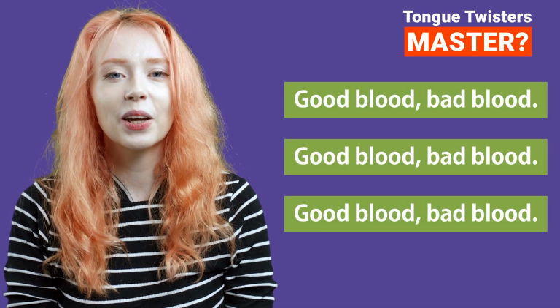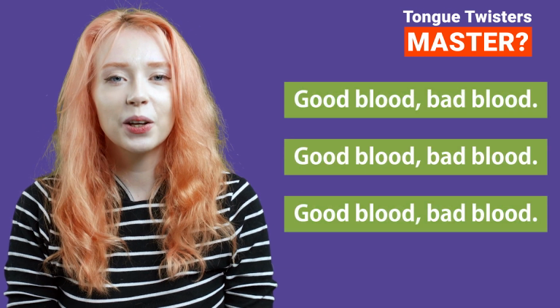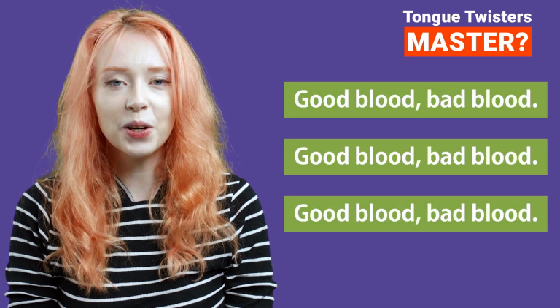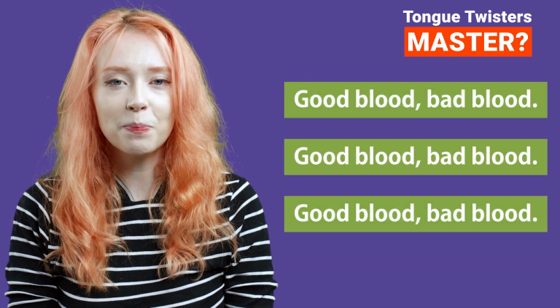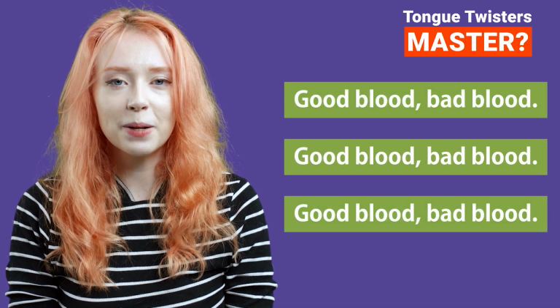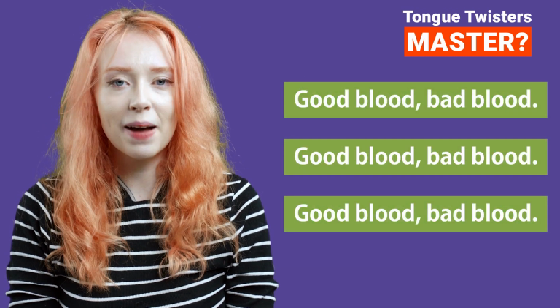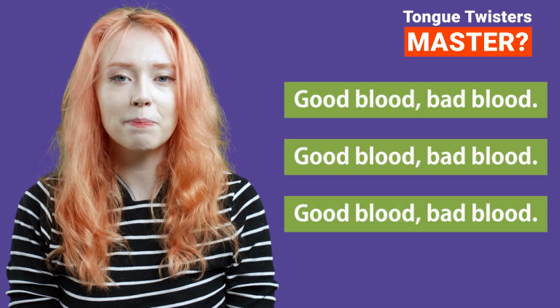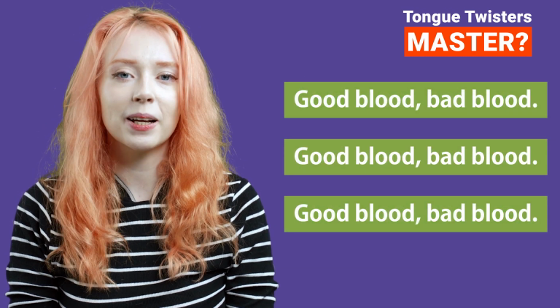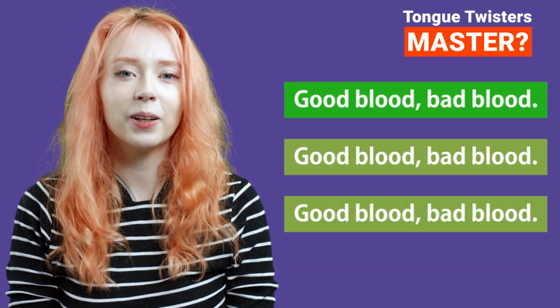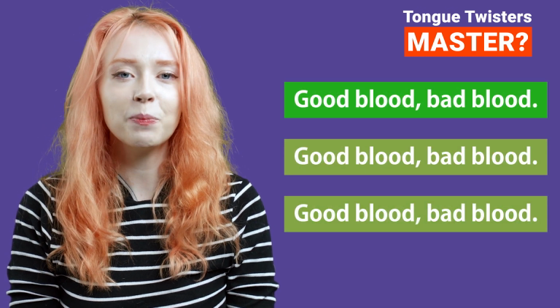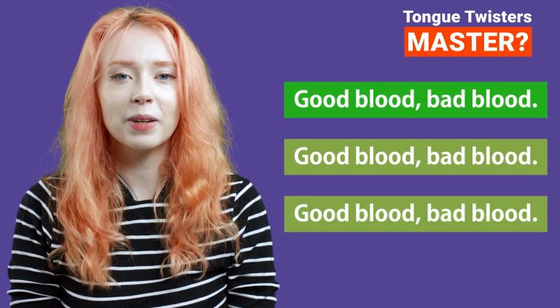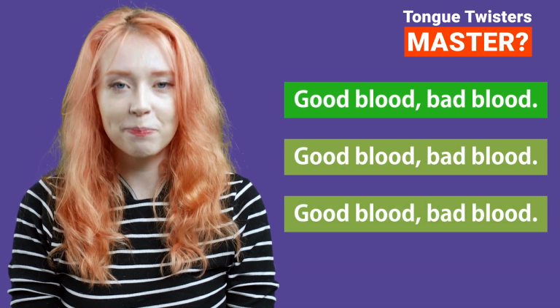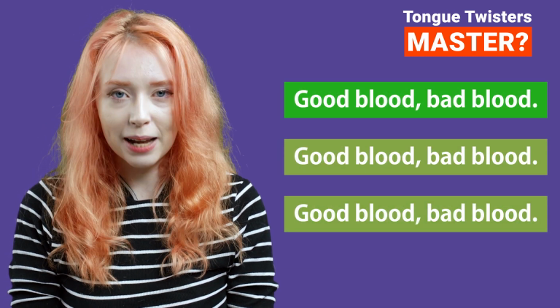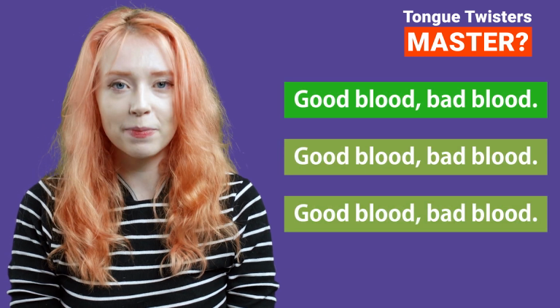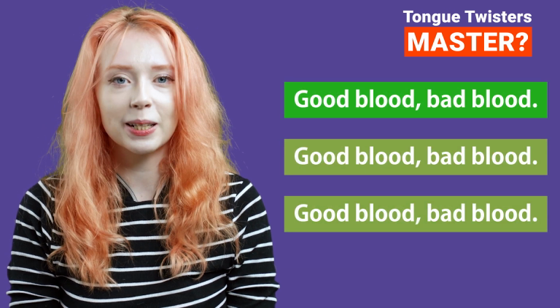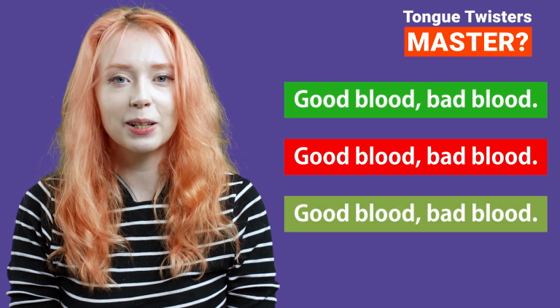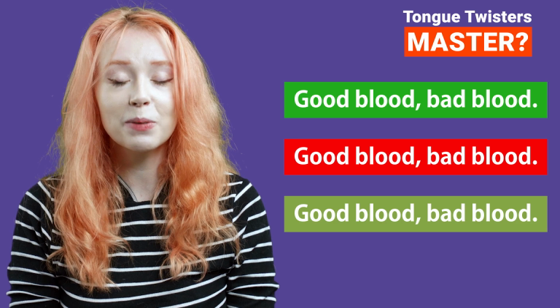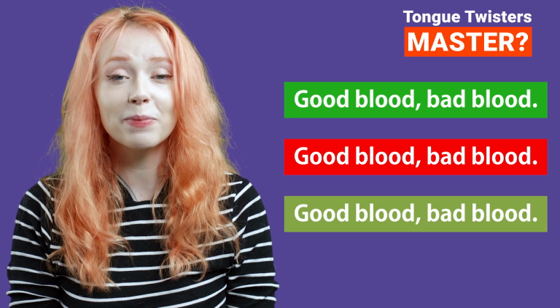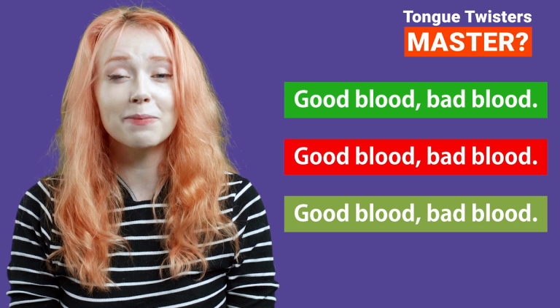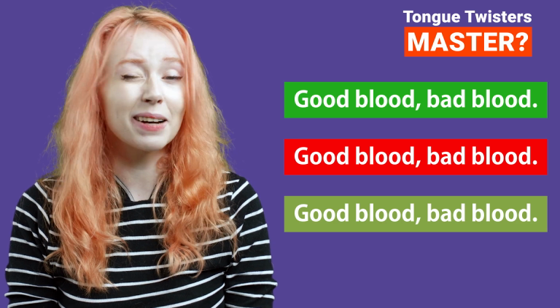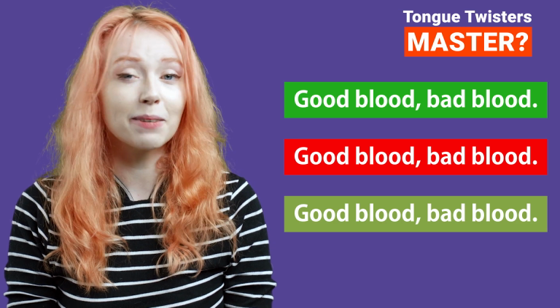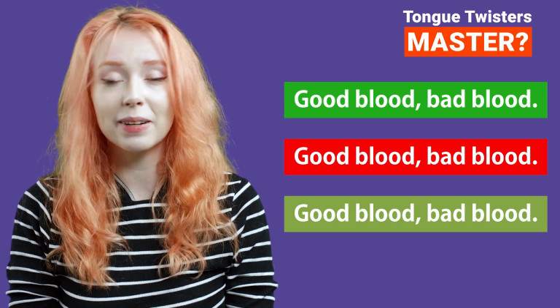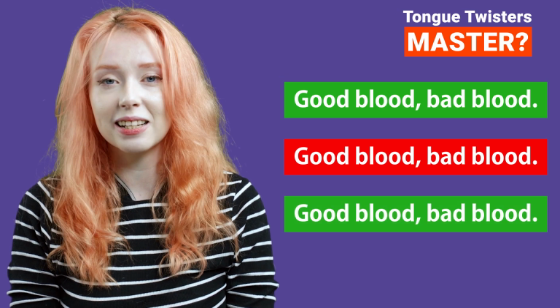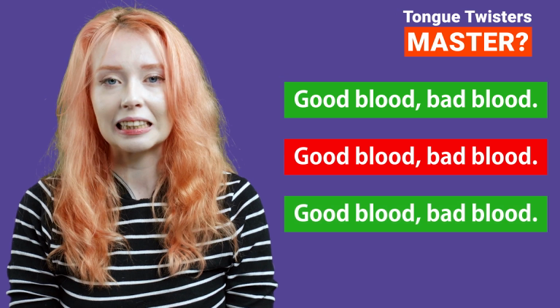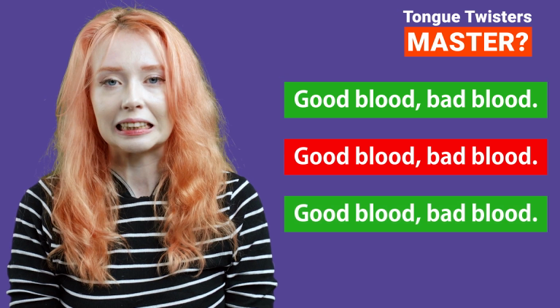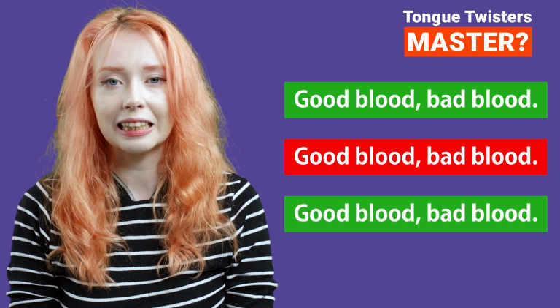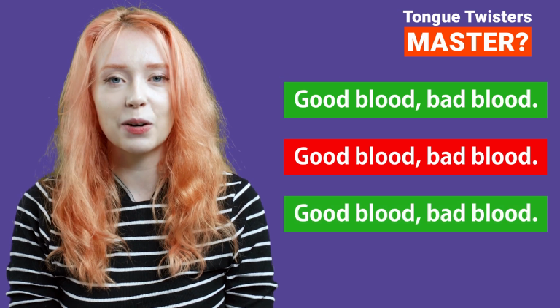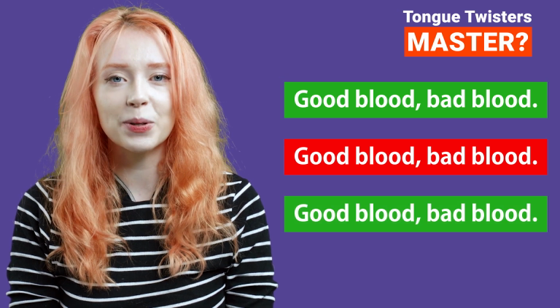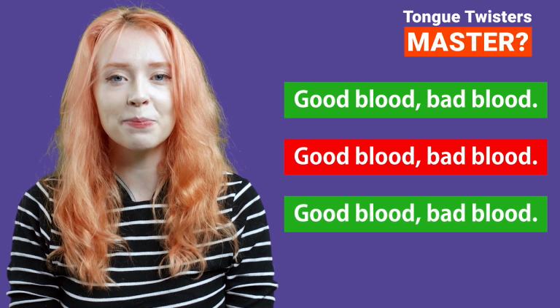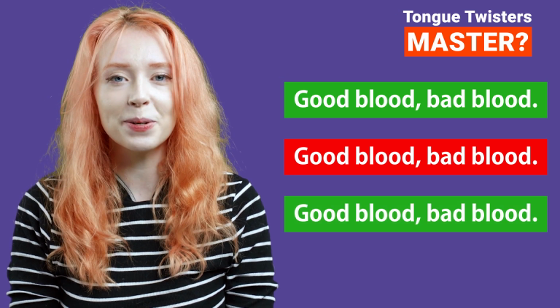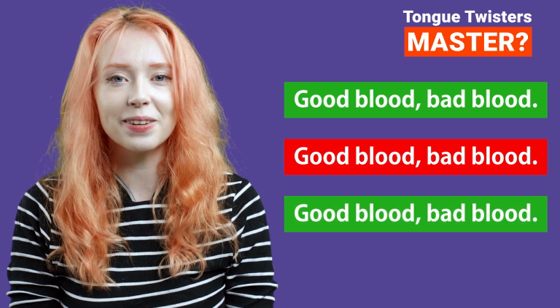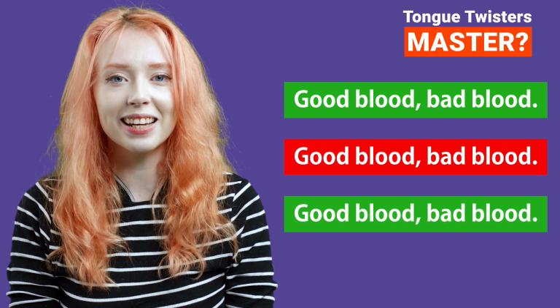Good blood, bad blood, good blood, bad blood, good blood, bad blood. That wasn't perfect.